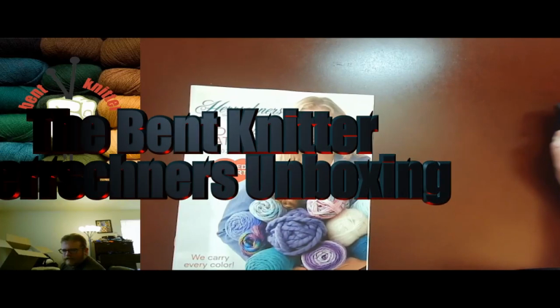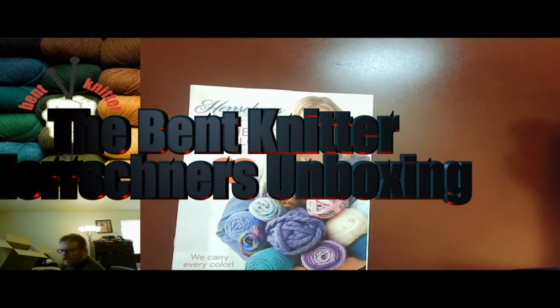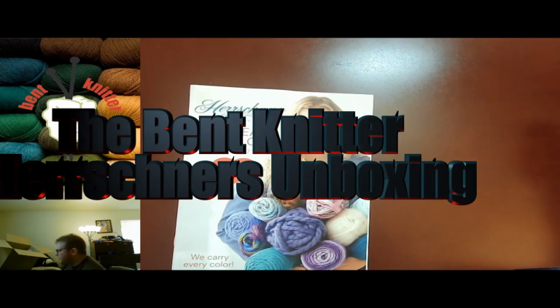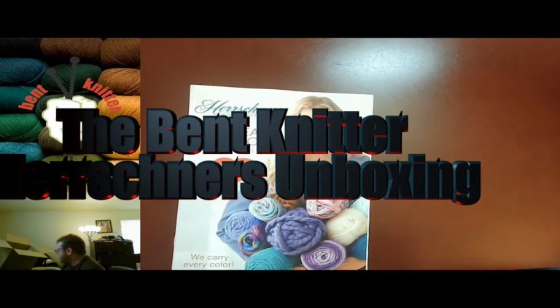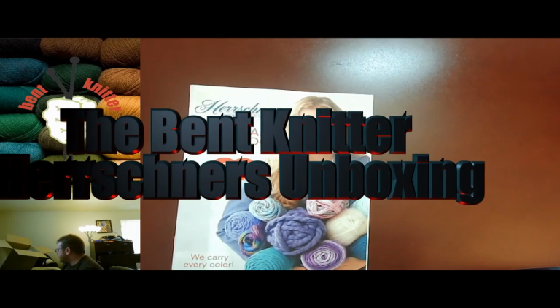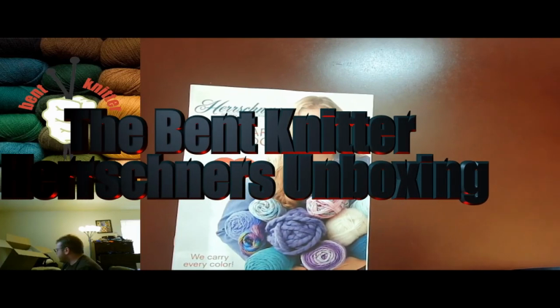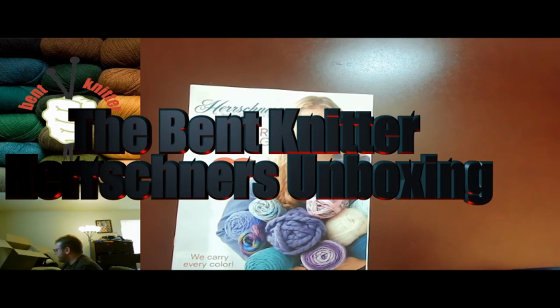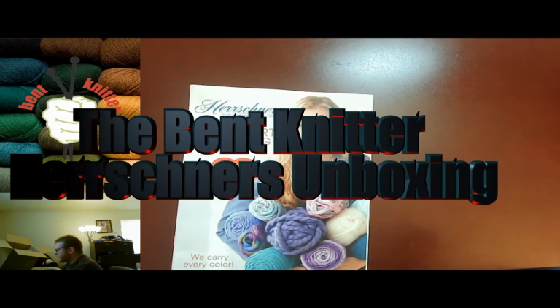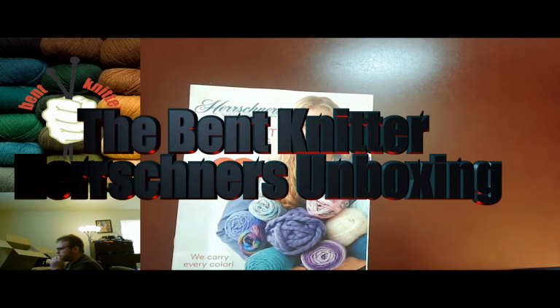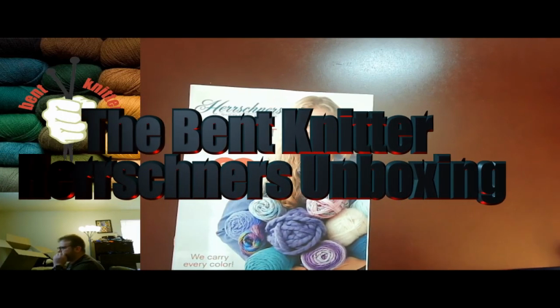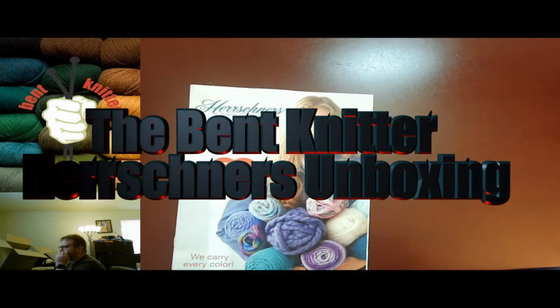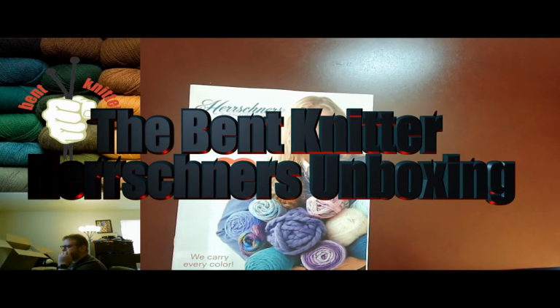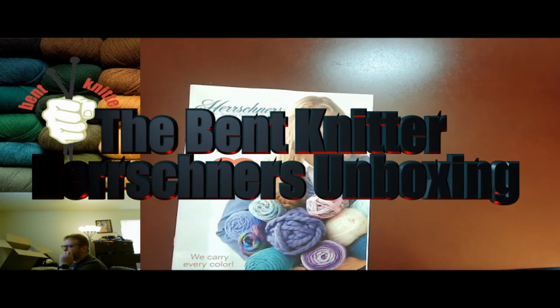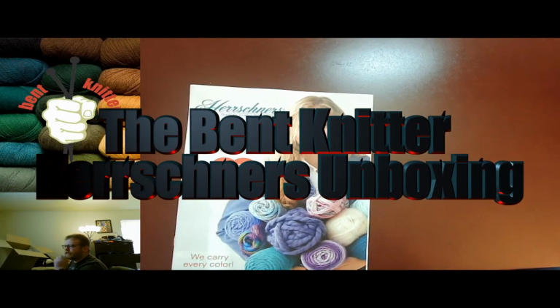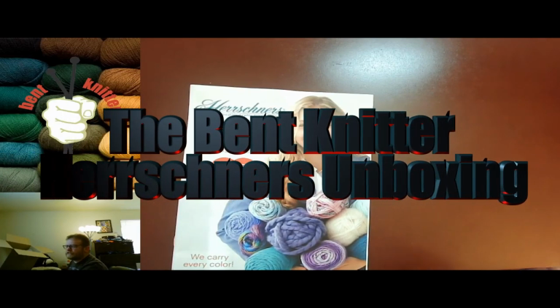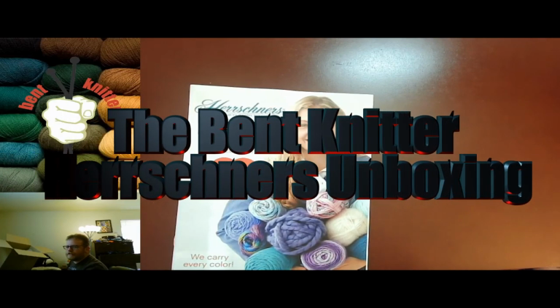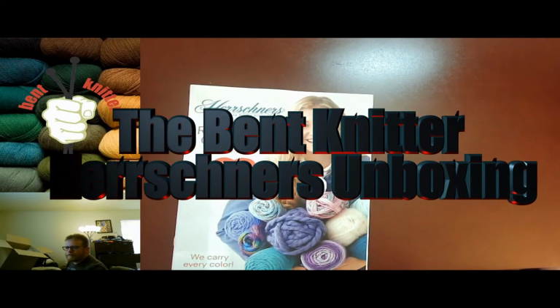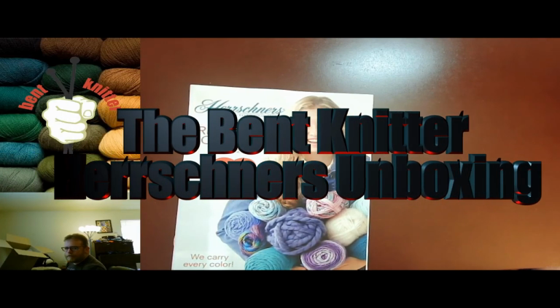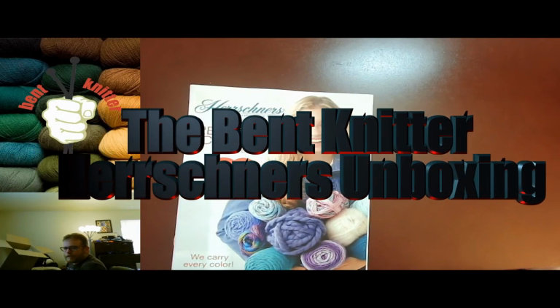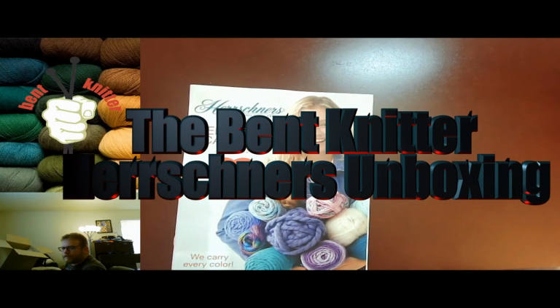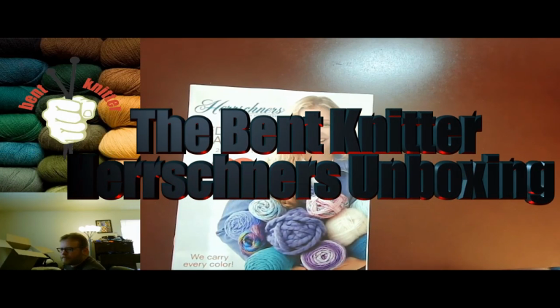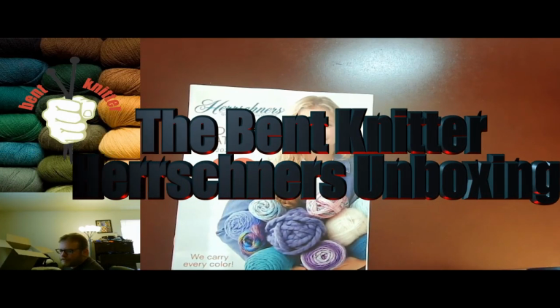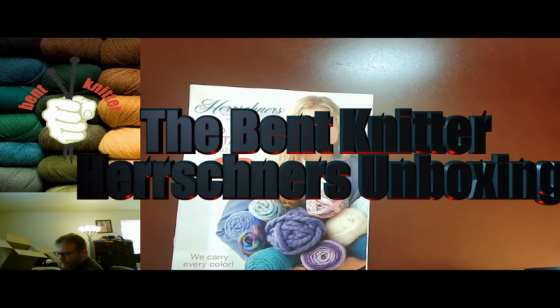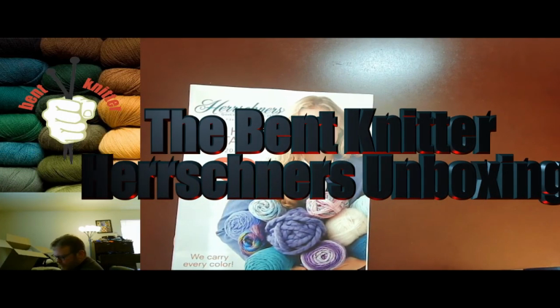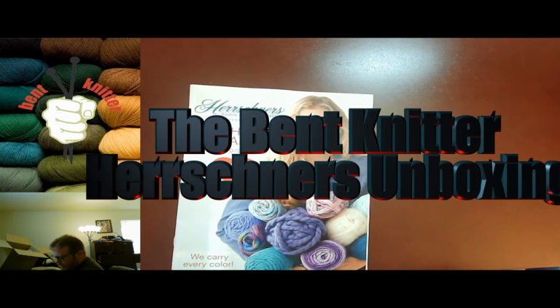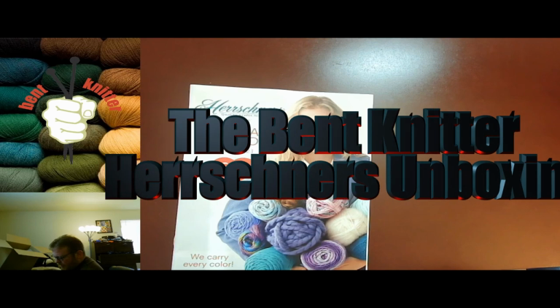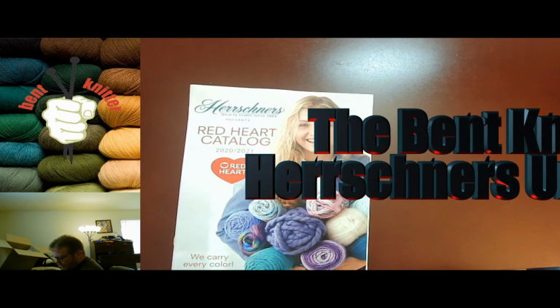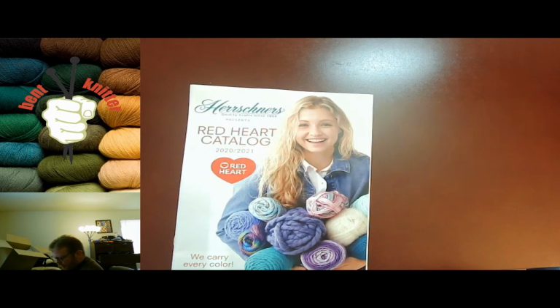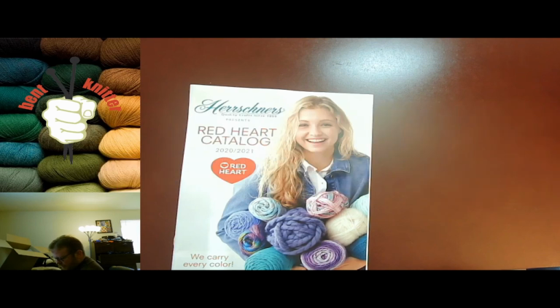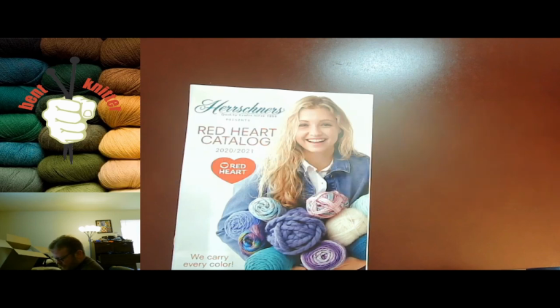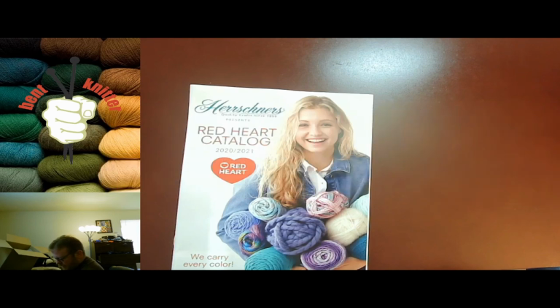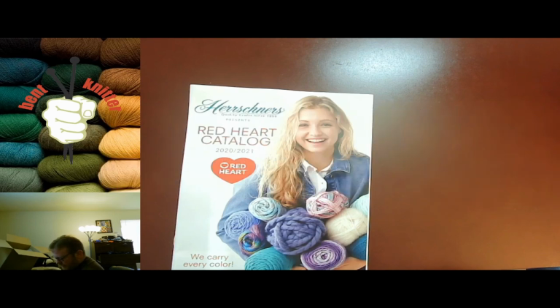Hi everyone, welcome back. This is the Benton Knitter. So this week we're going to be doing an unboxing.